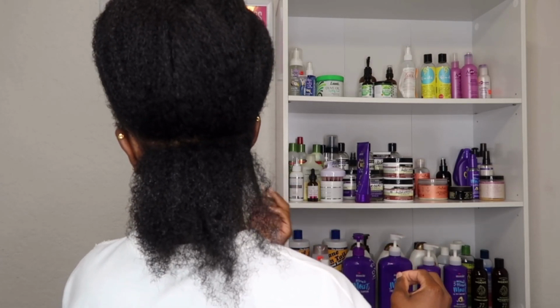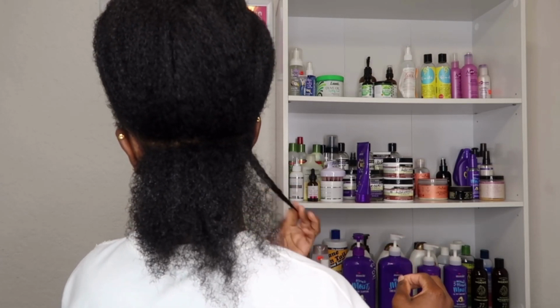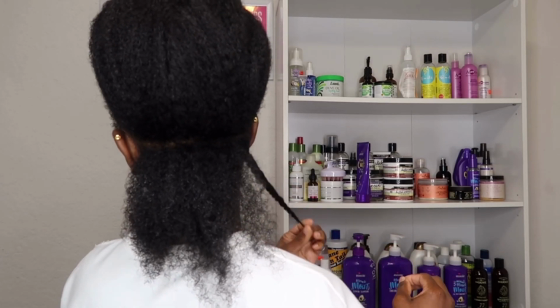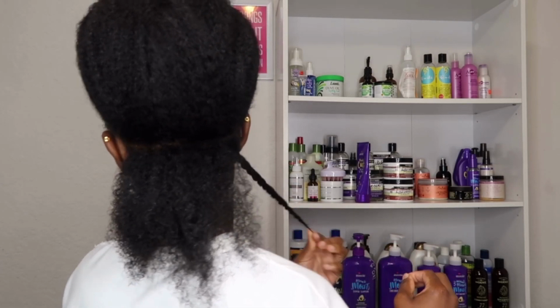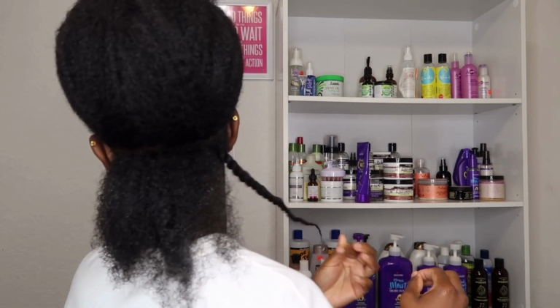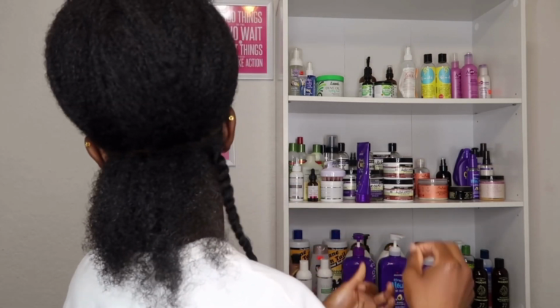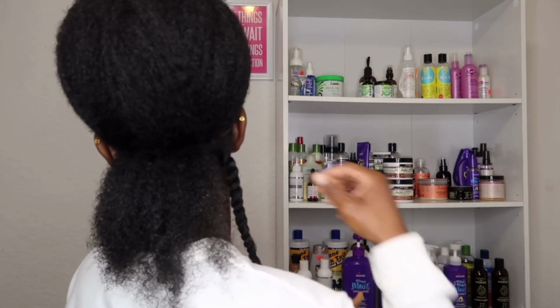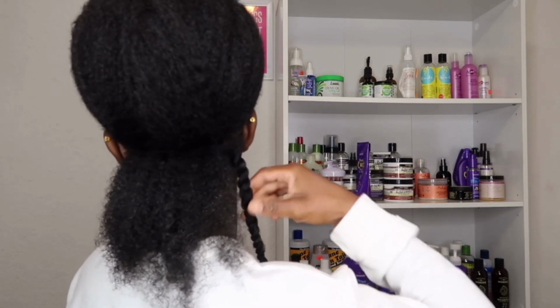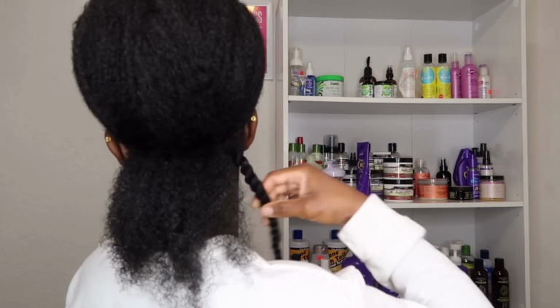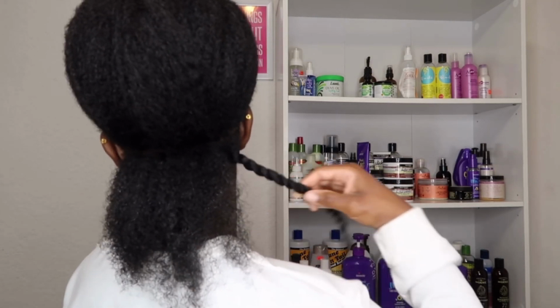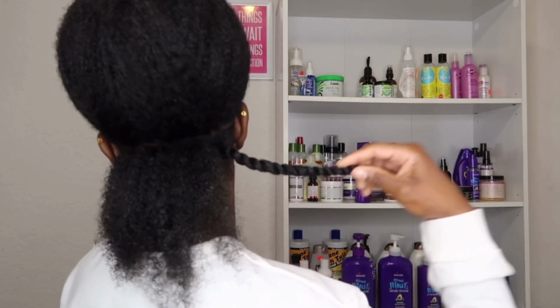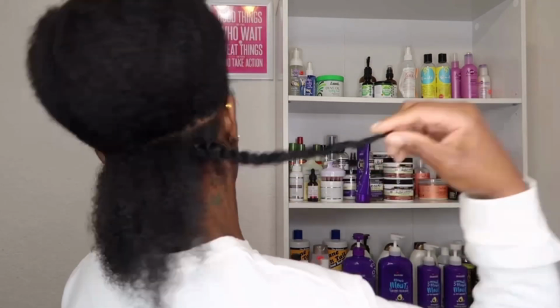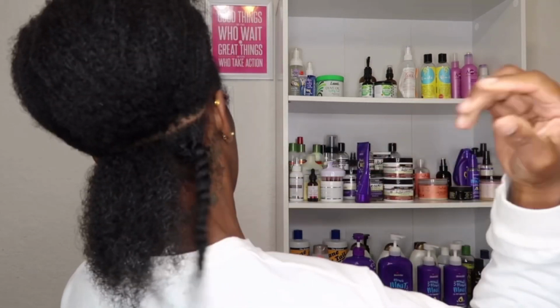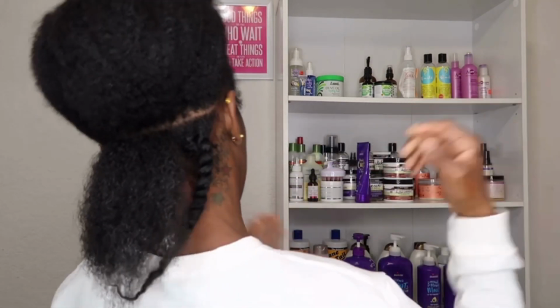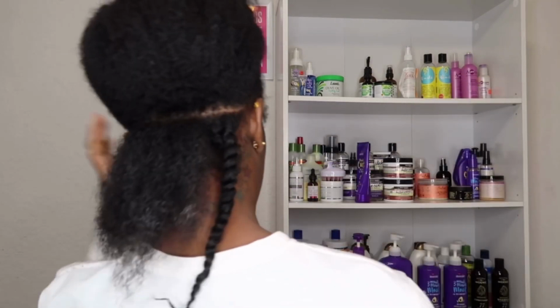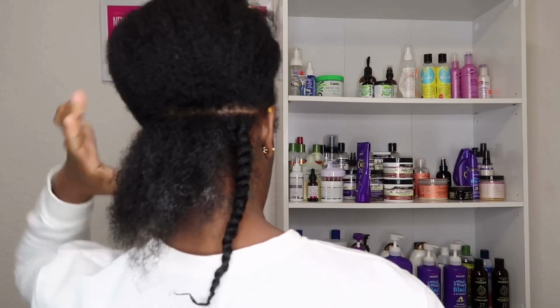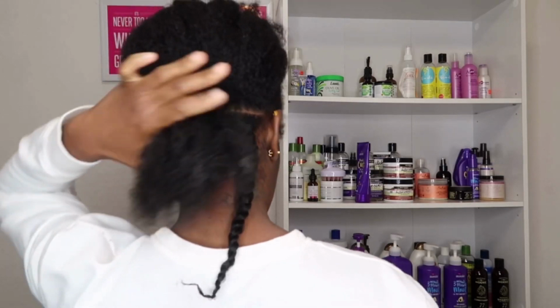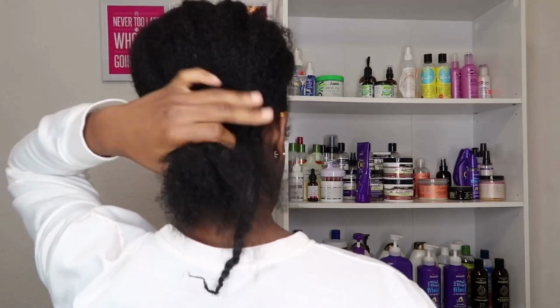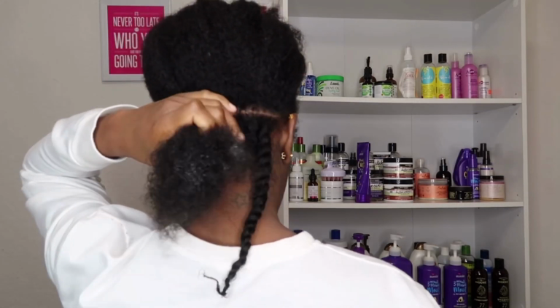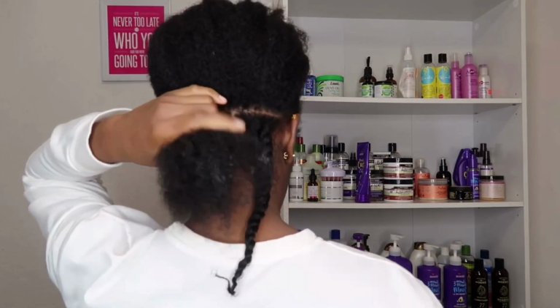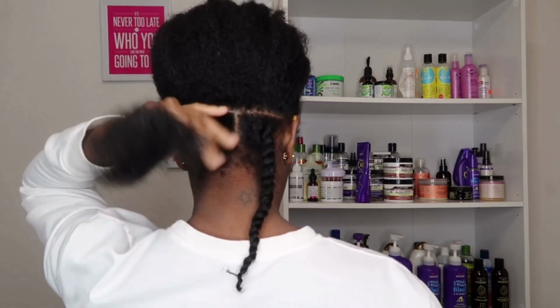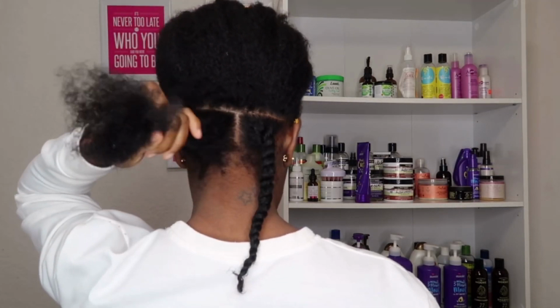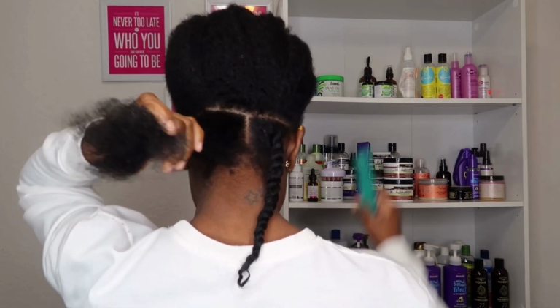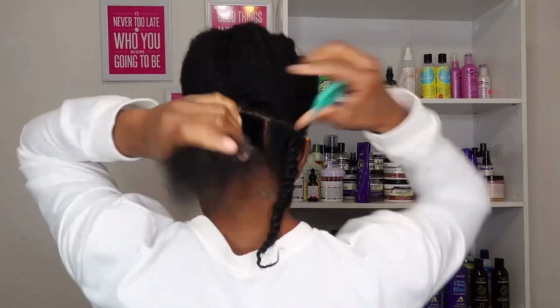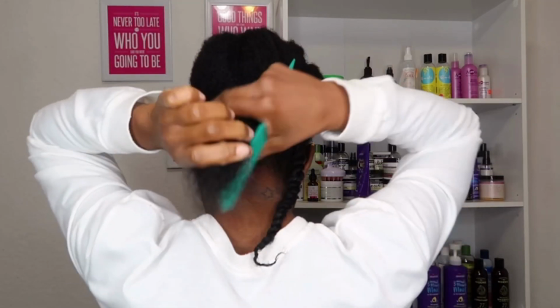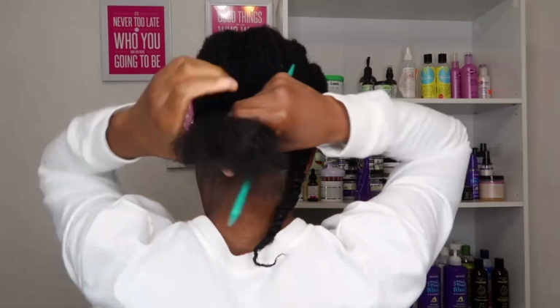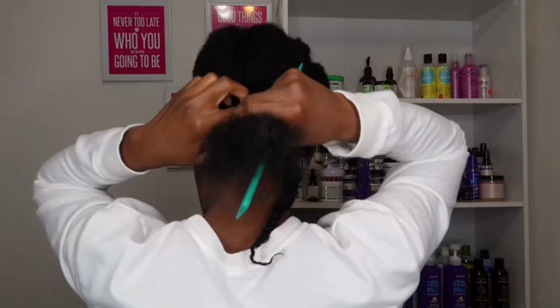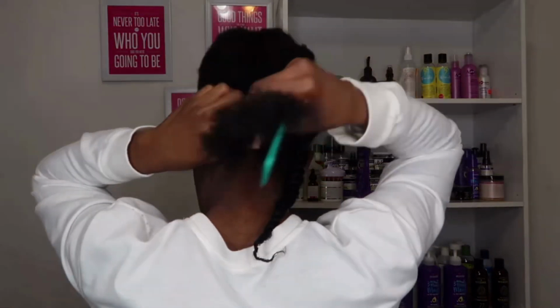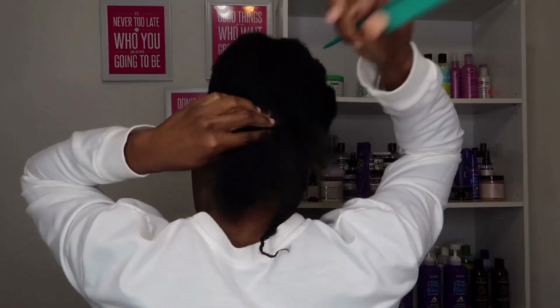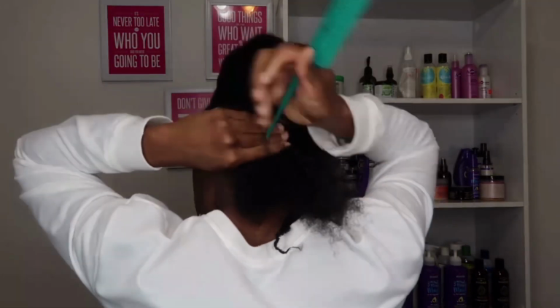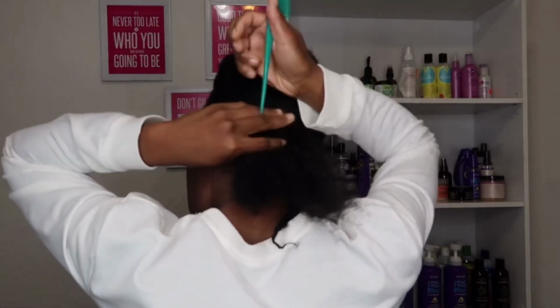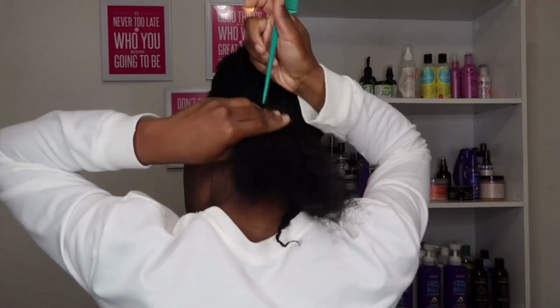Look at it — just look at it! Fluffy, juicy twists!